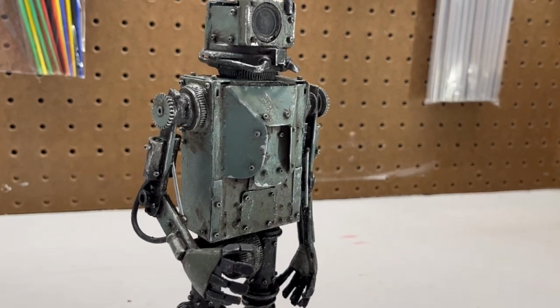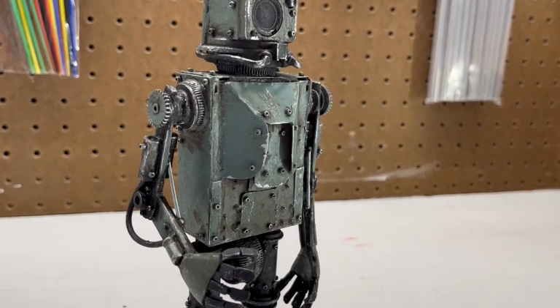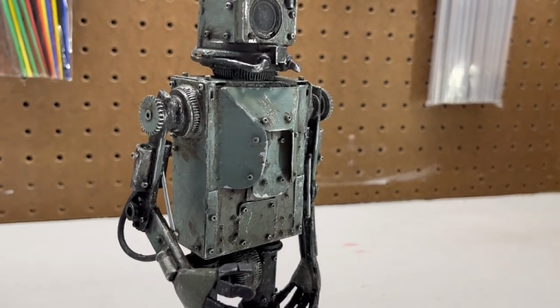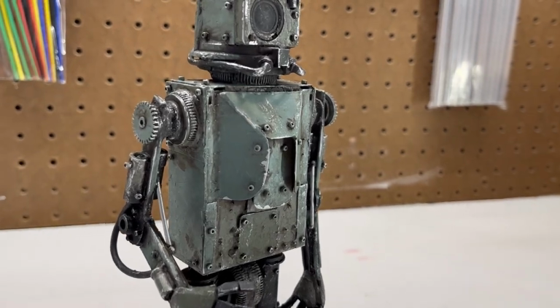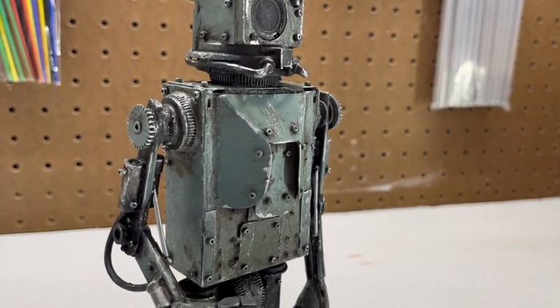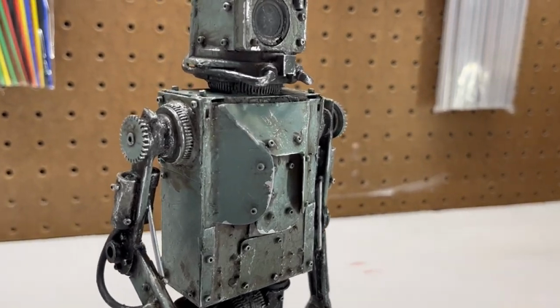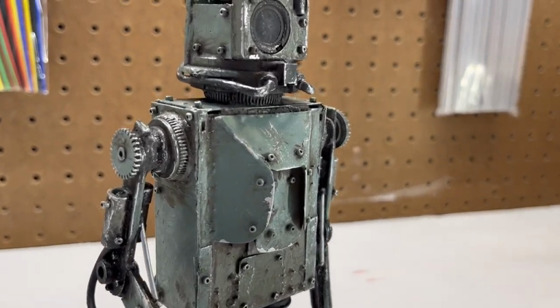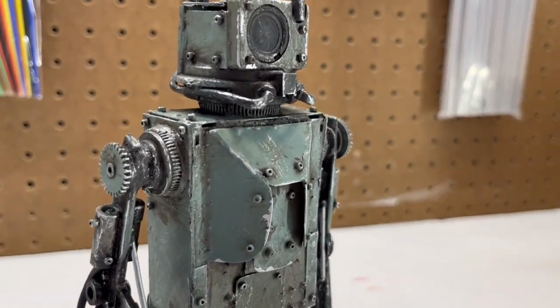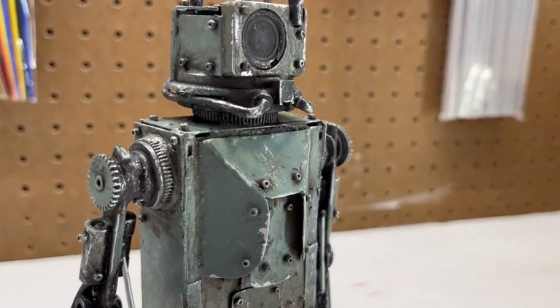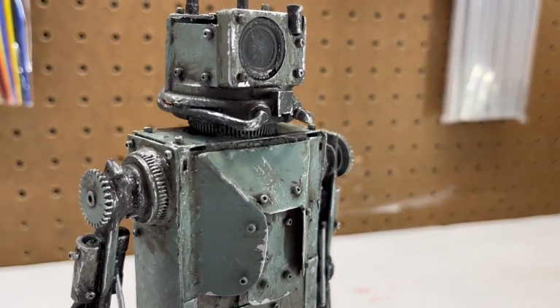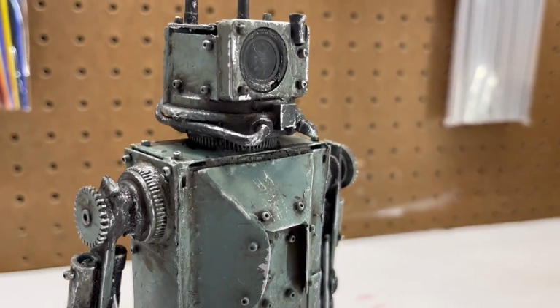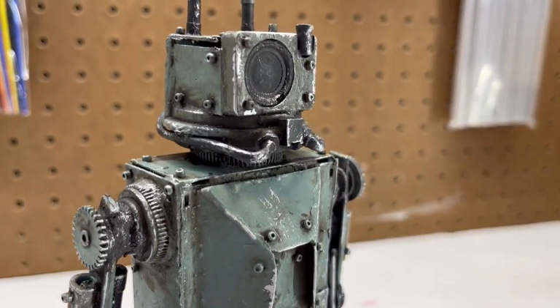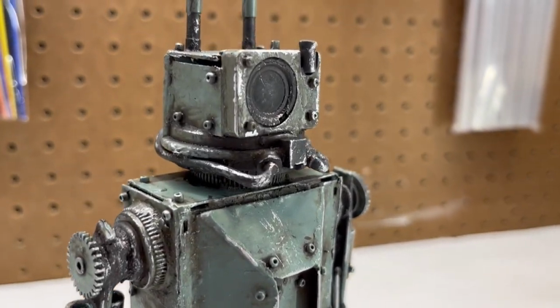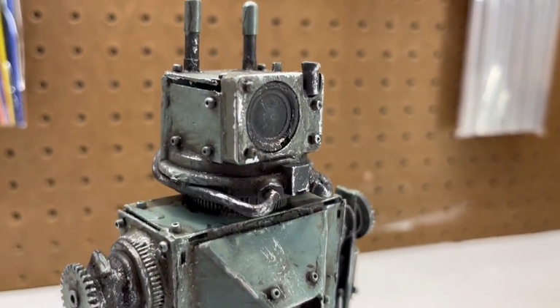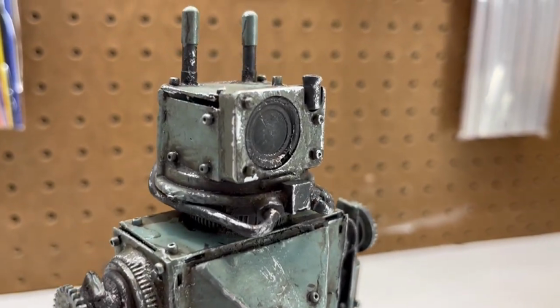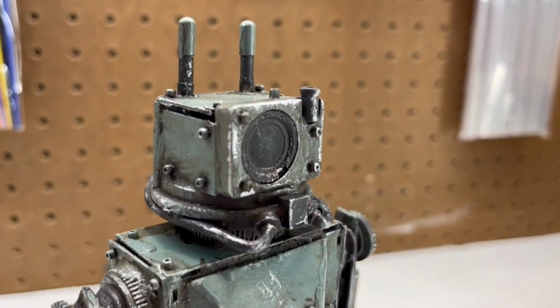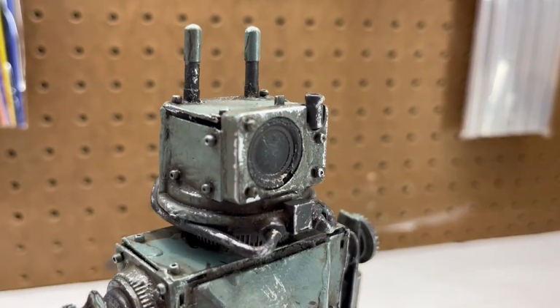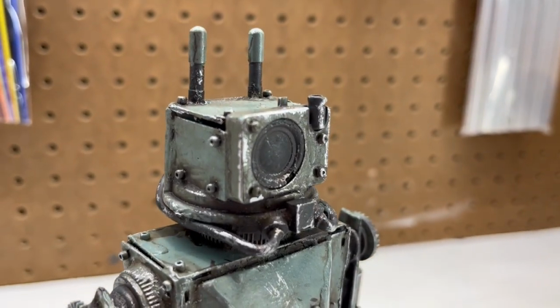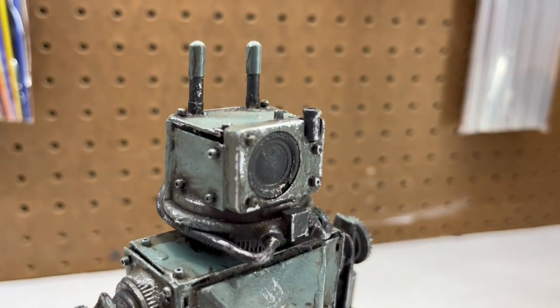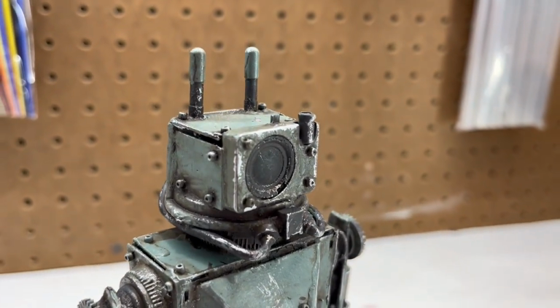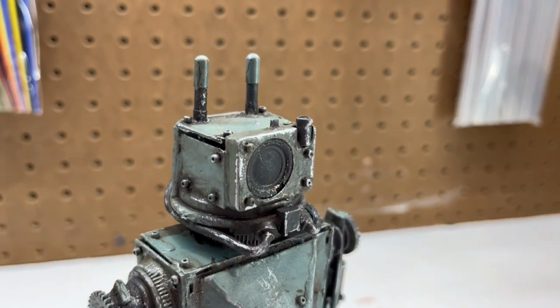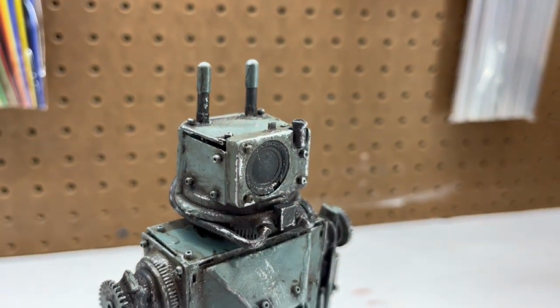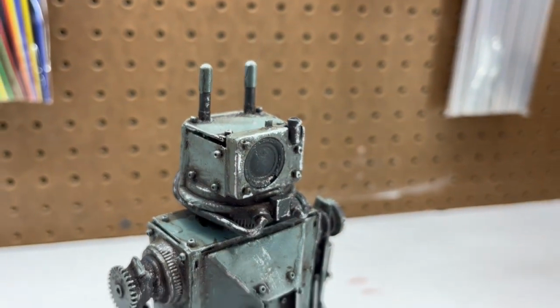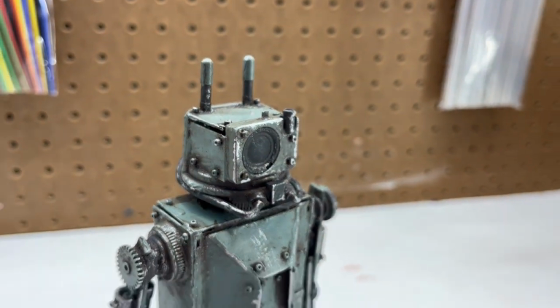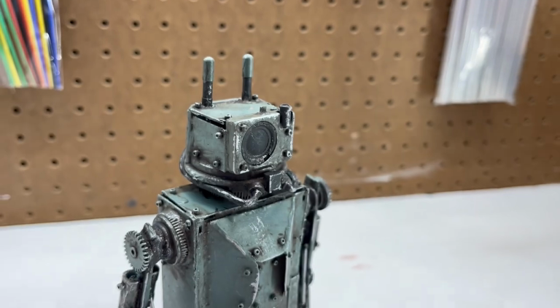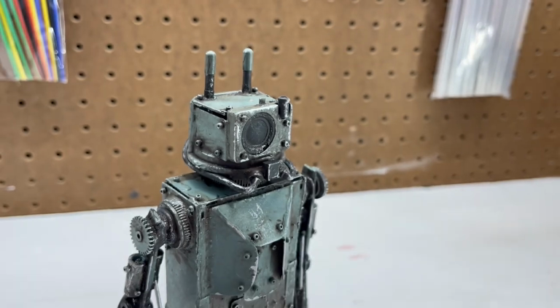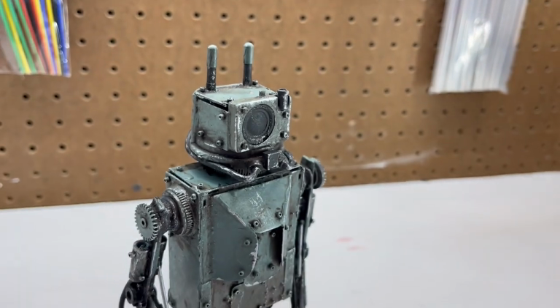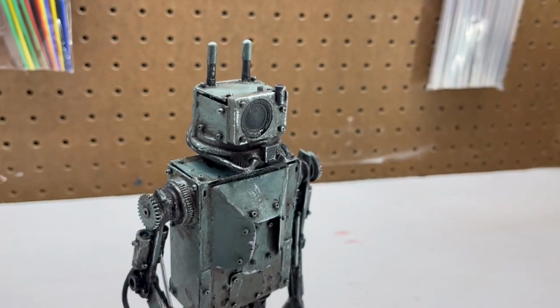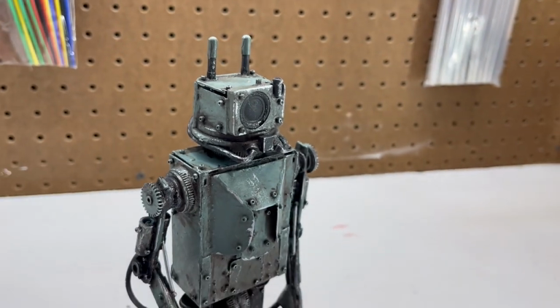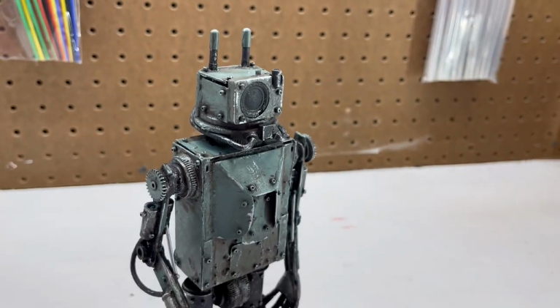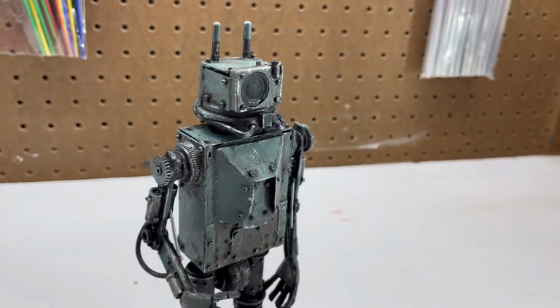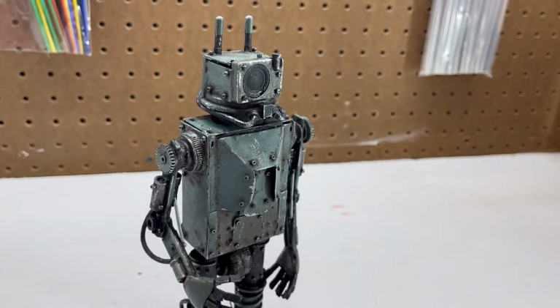Welcome to Making with Mark. In this video, we'll build this robot from scratch. Stick around to see how I do it.